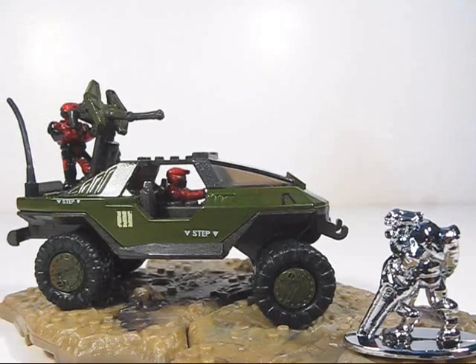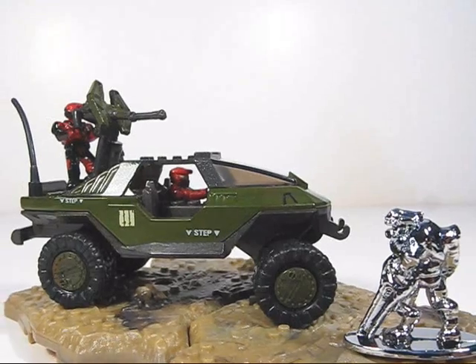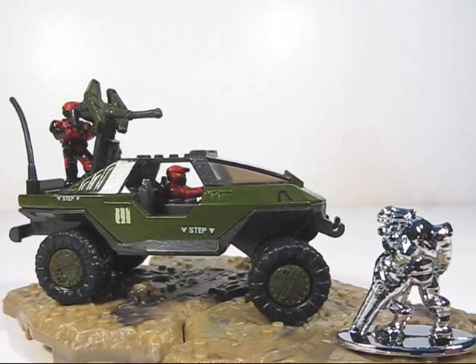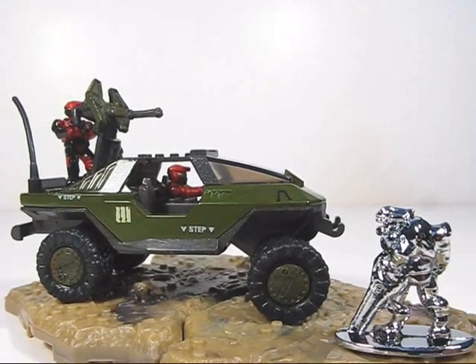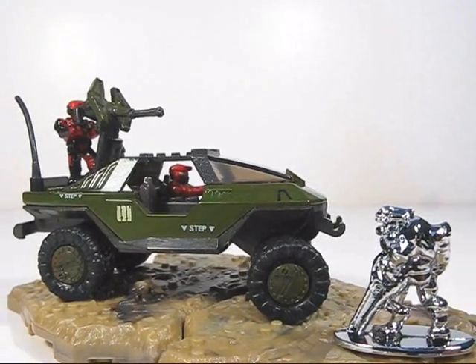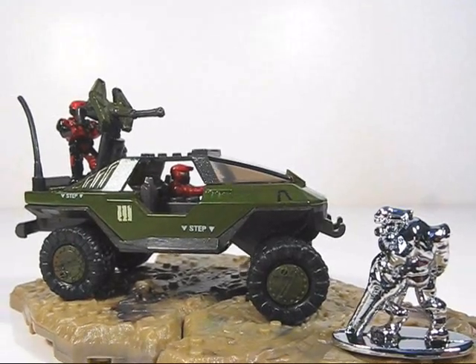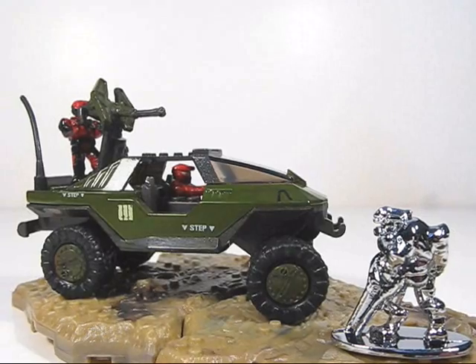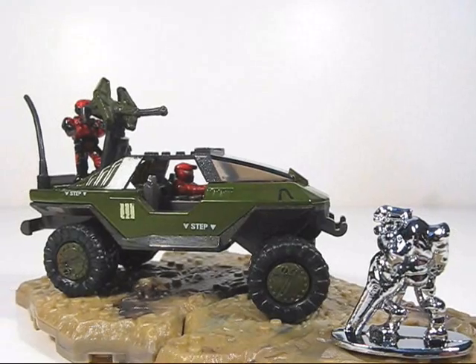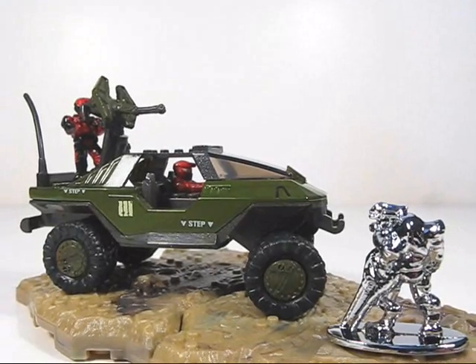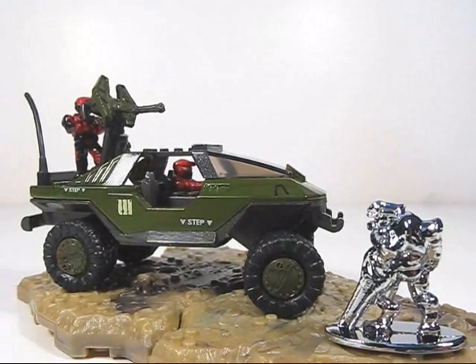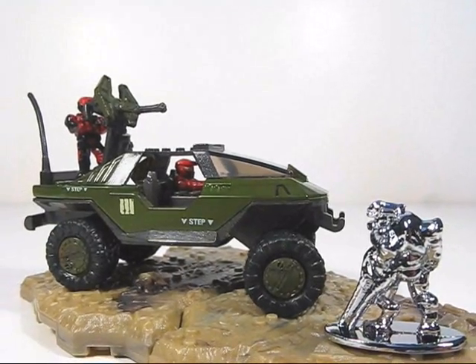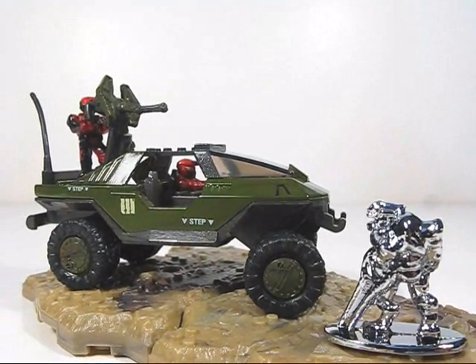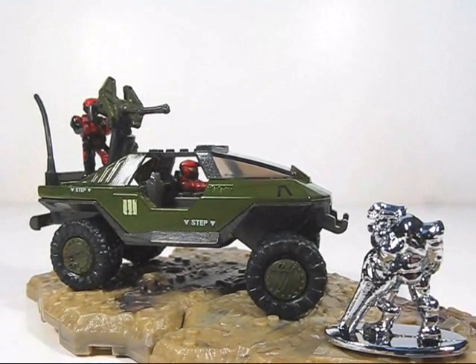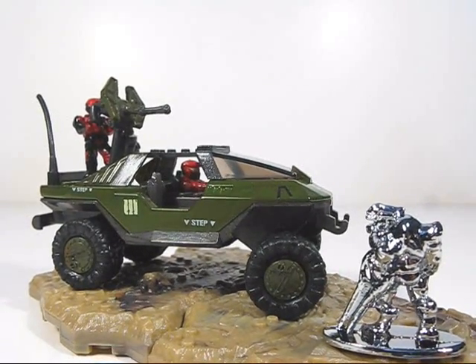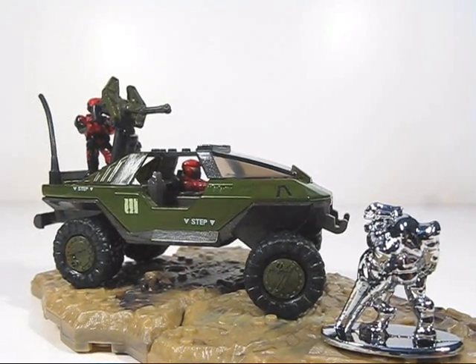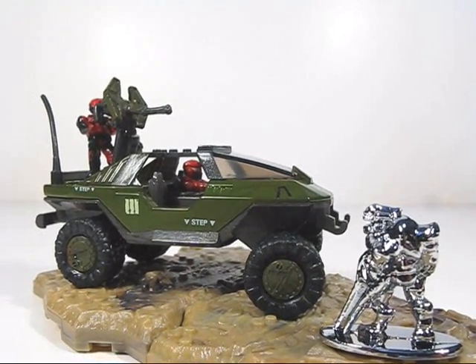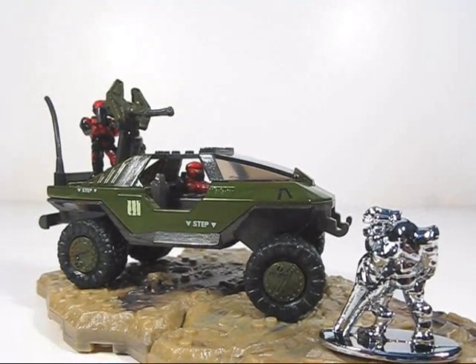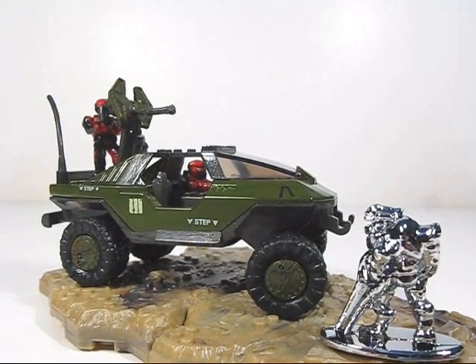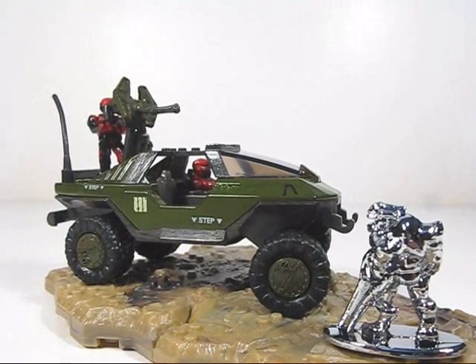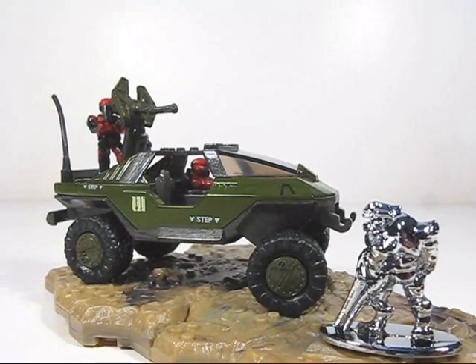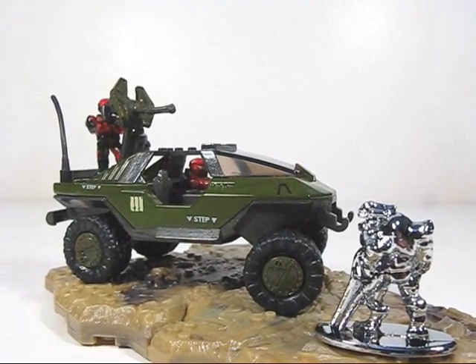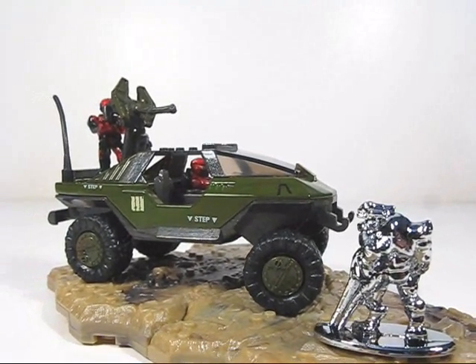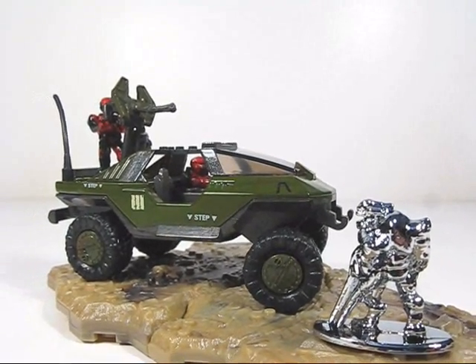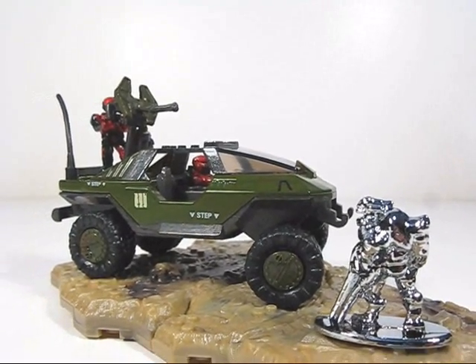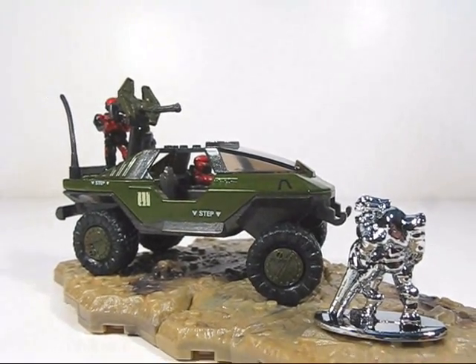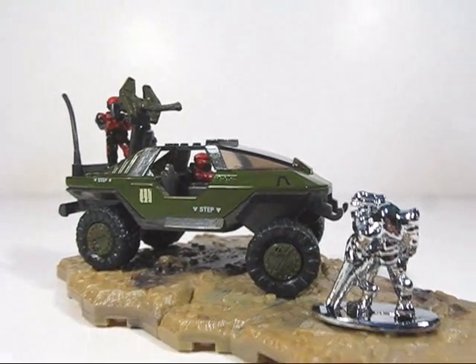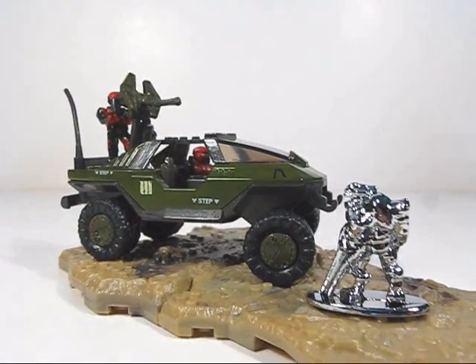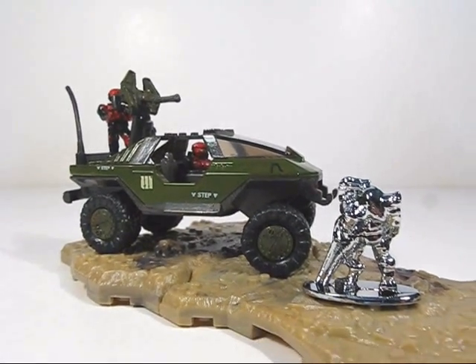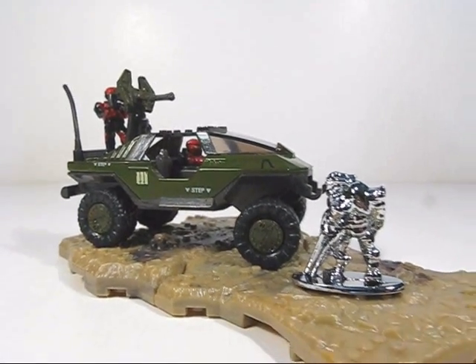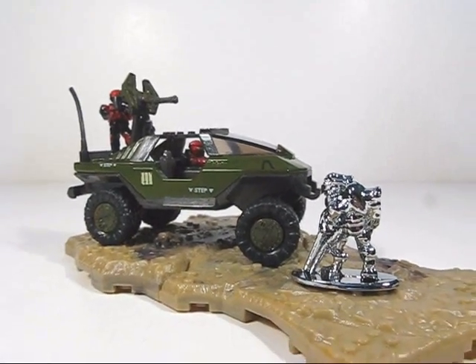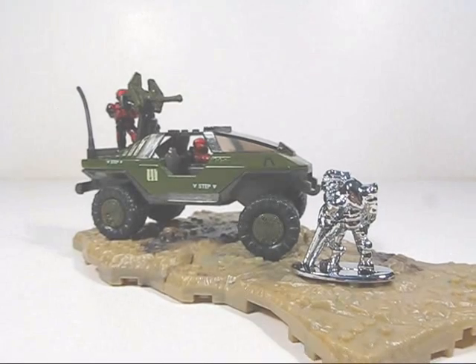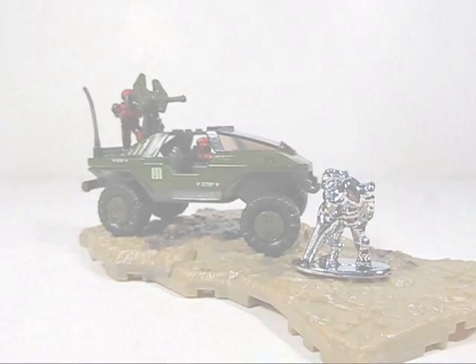All in all, this pack makes a great addition to your Halo Universe collection. I'd highly recommend it. Hope you guys enjoyed and thanks for watching.